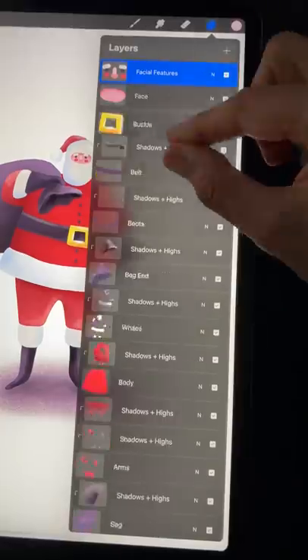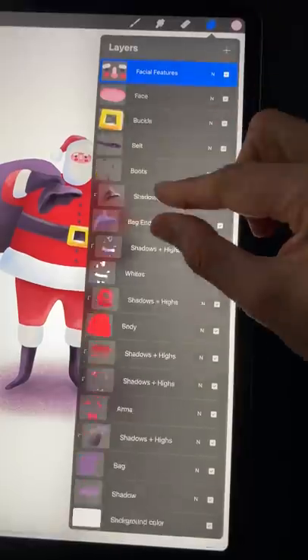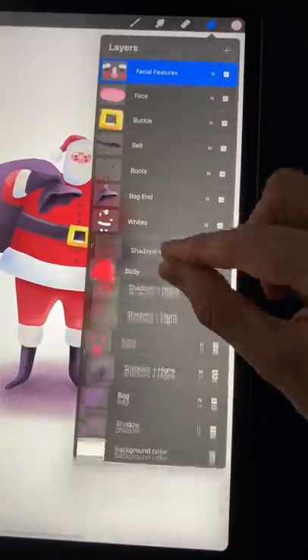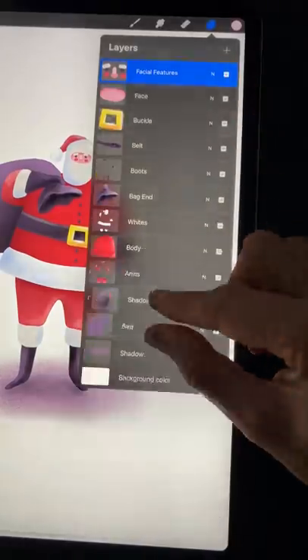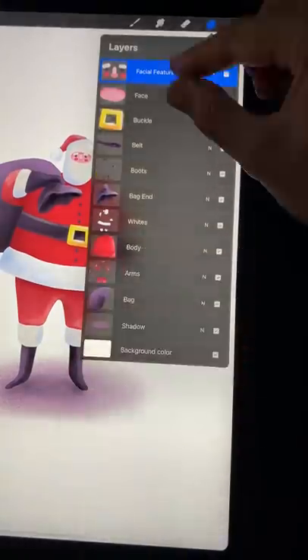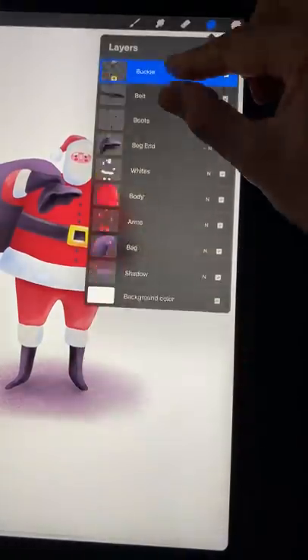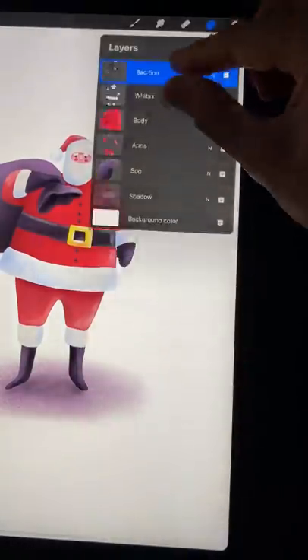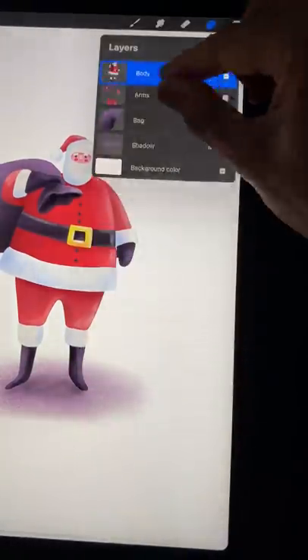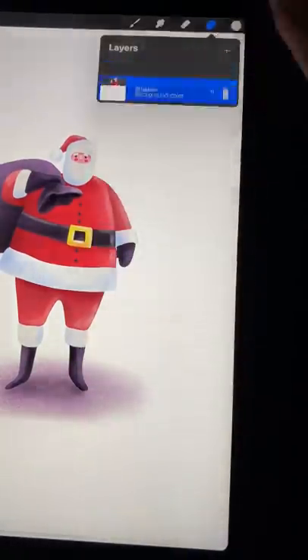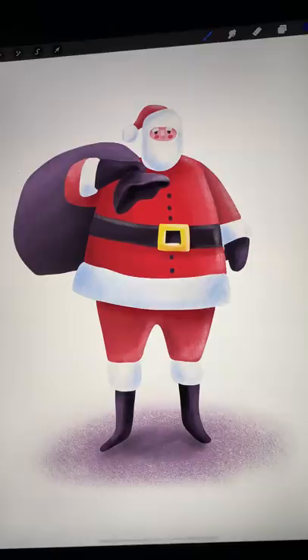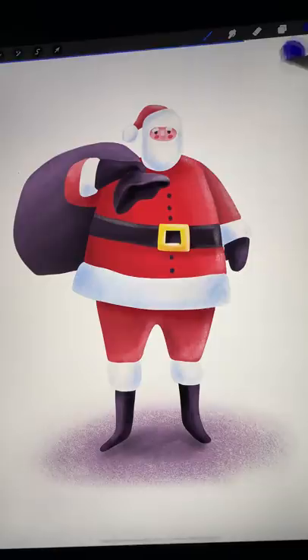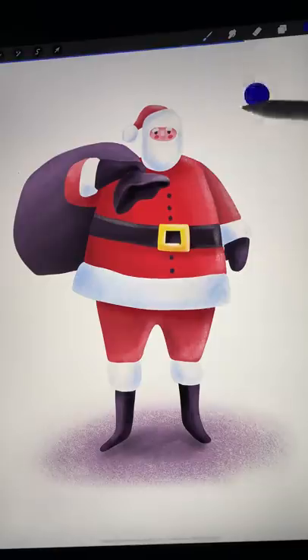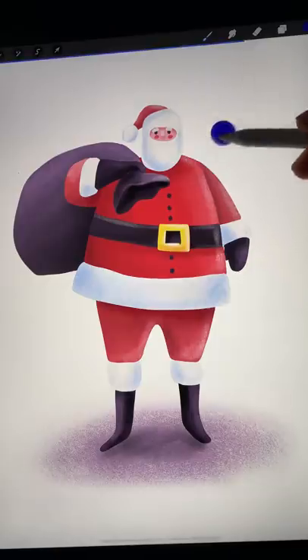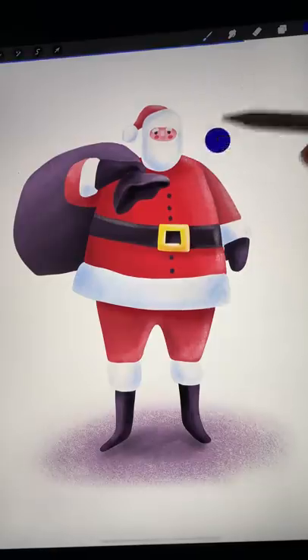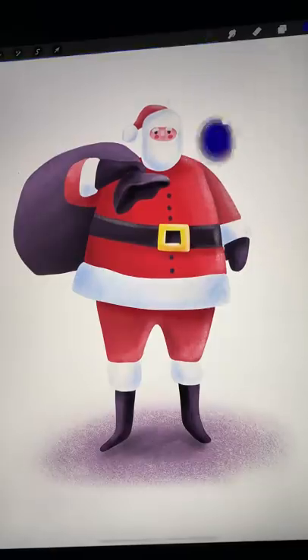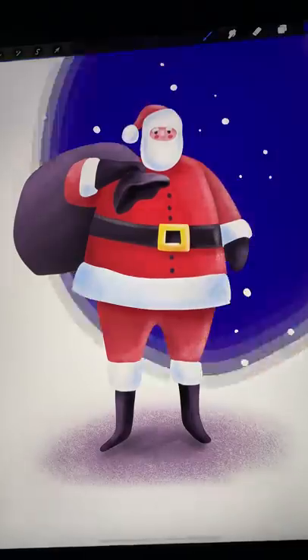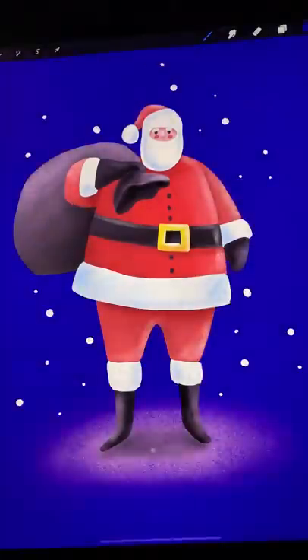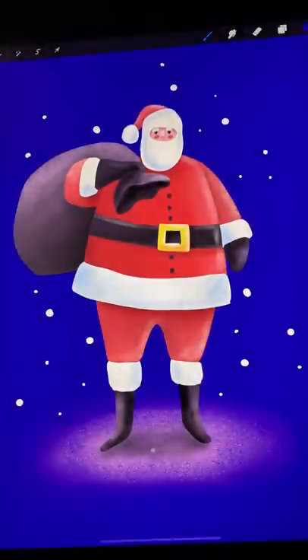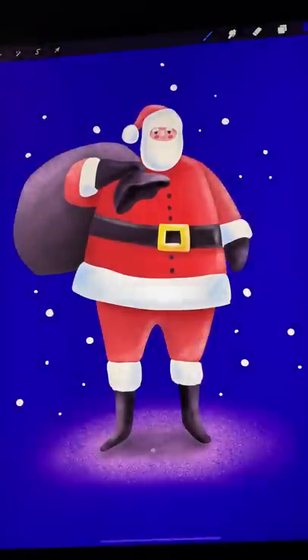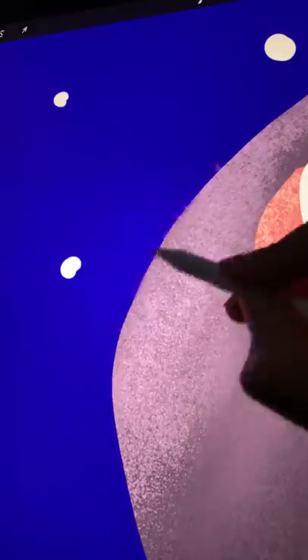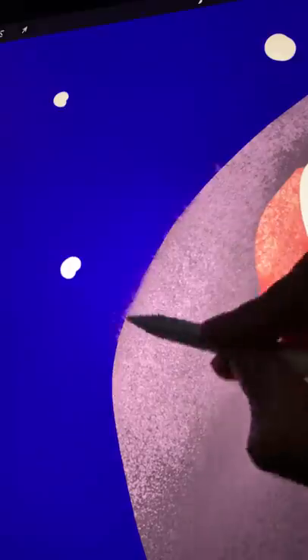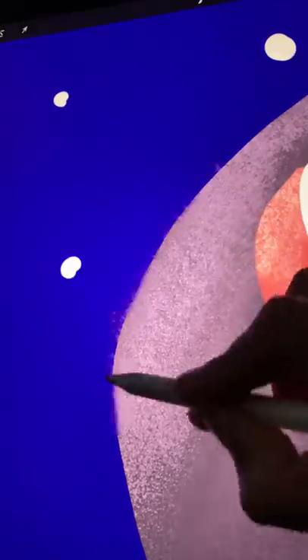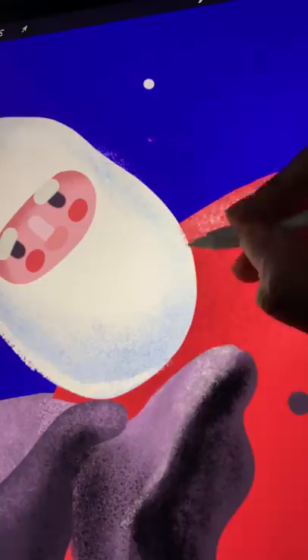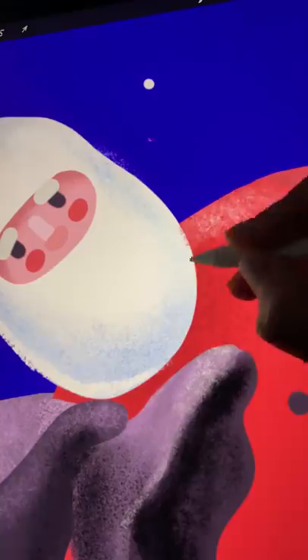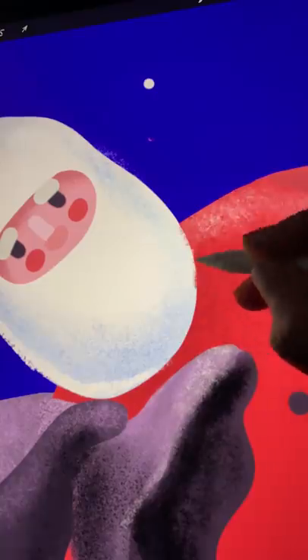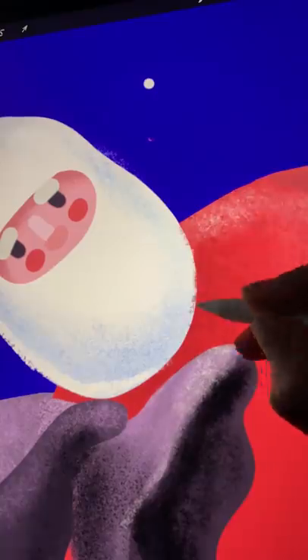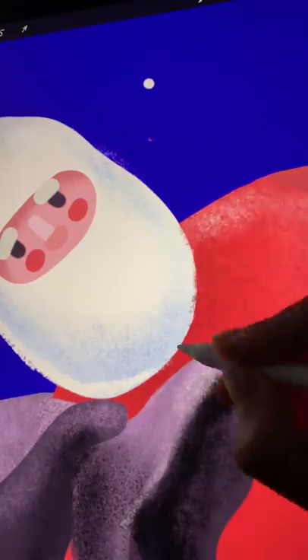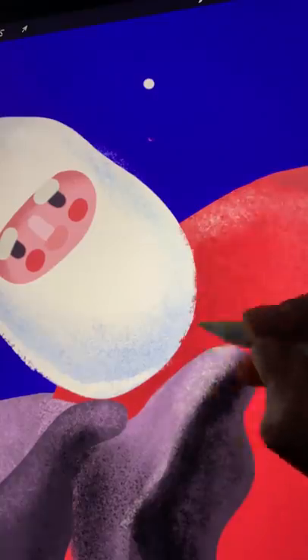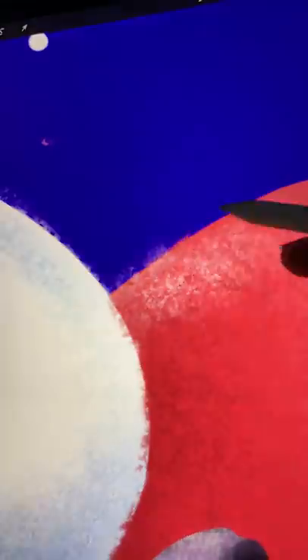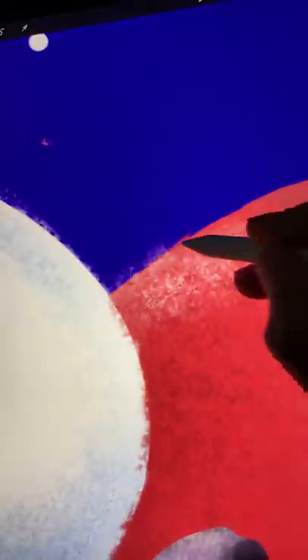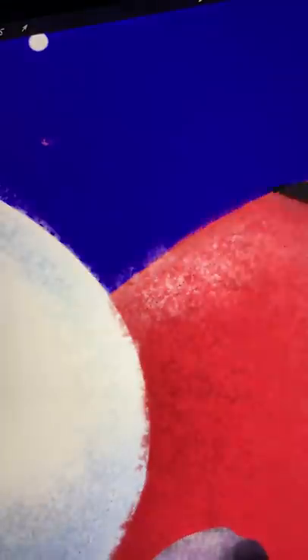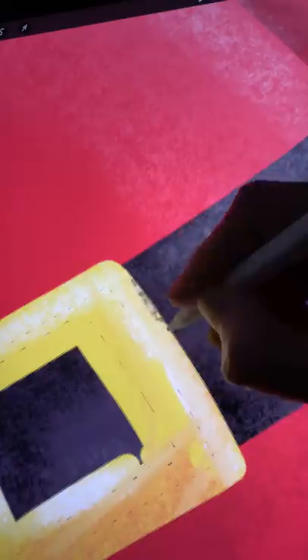Step 6: Combine everything down into one layer, keeping the background separate. Then use the Artist Crayon Blend Brush to soften hard edges.